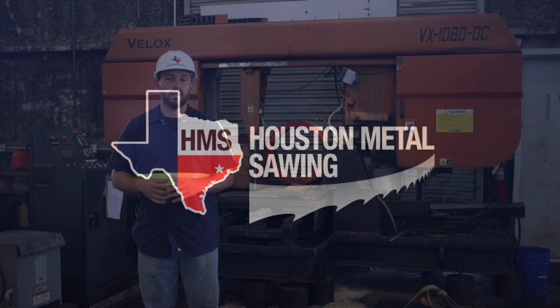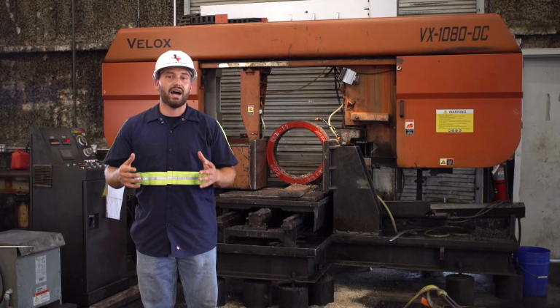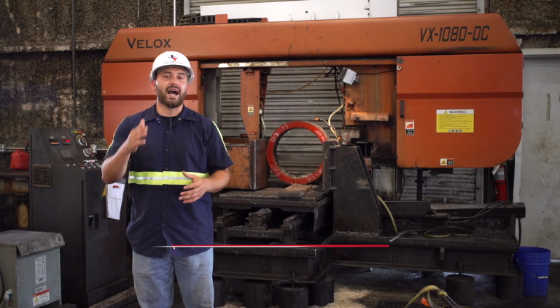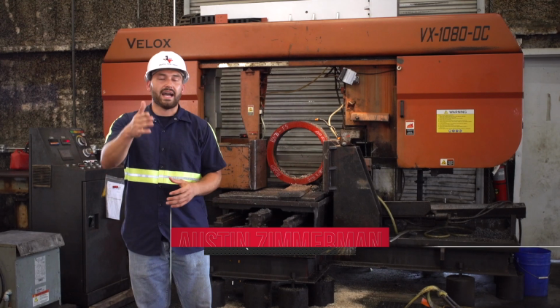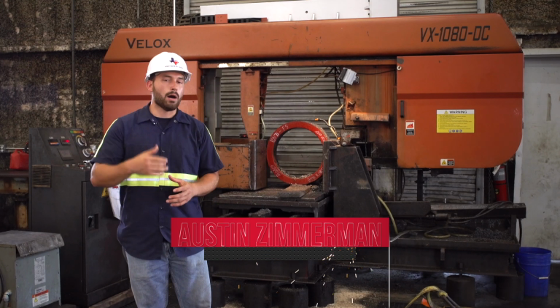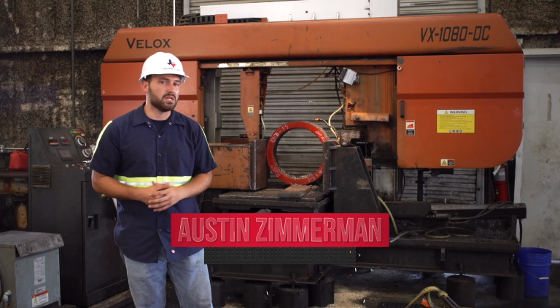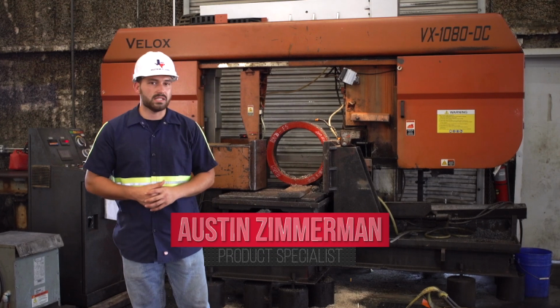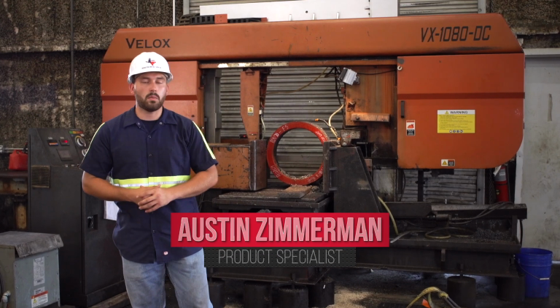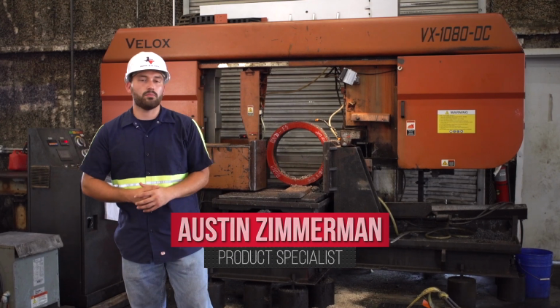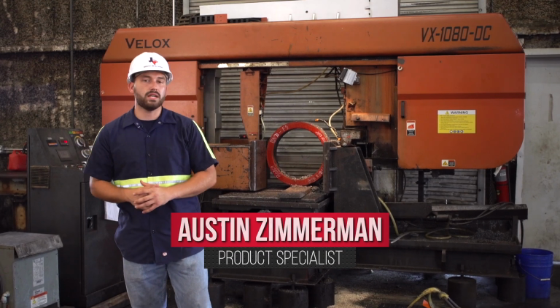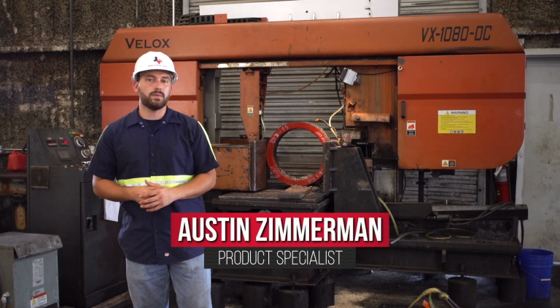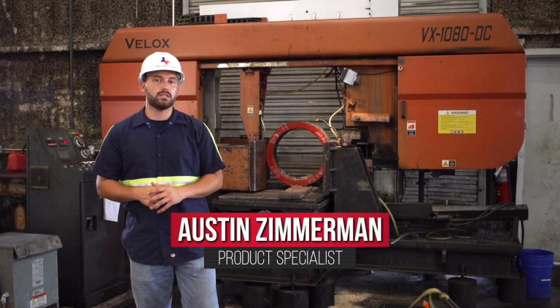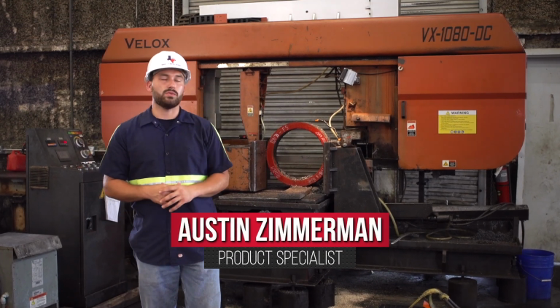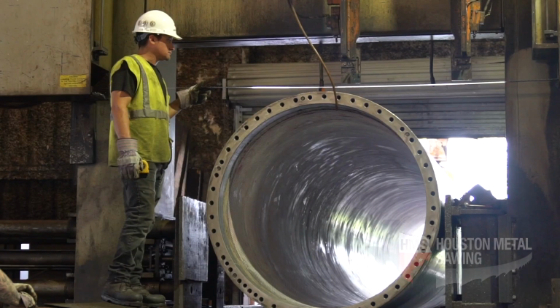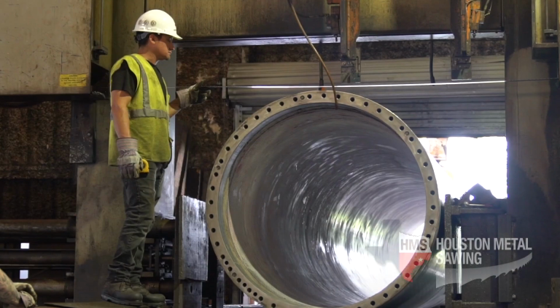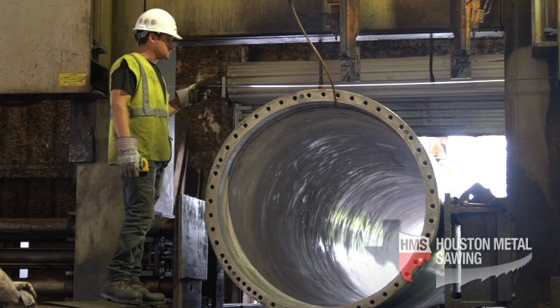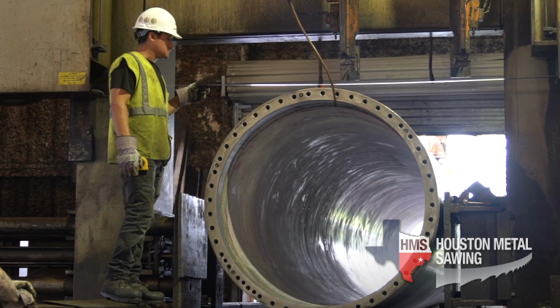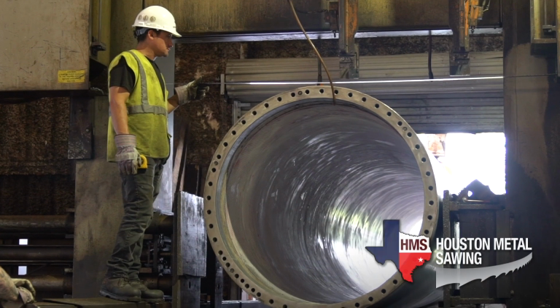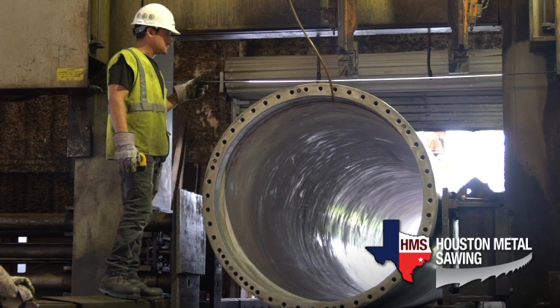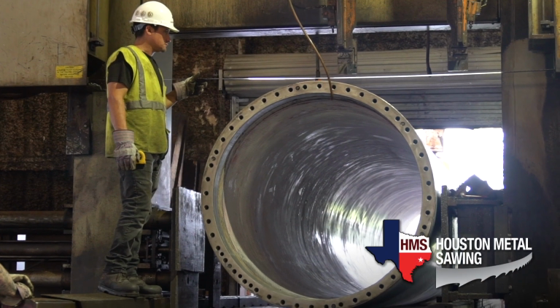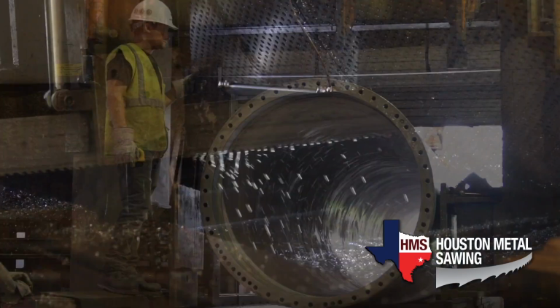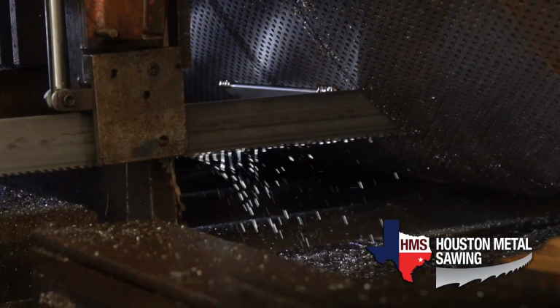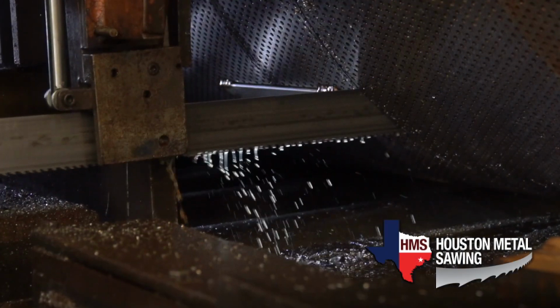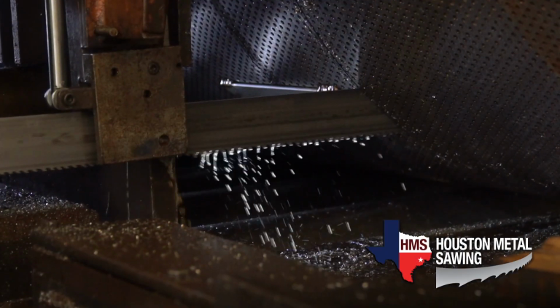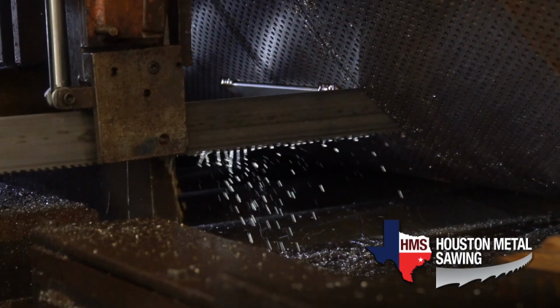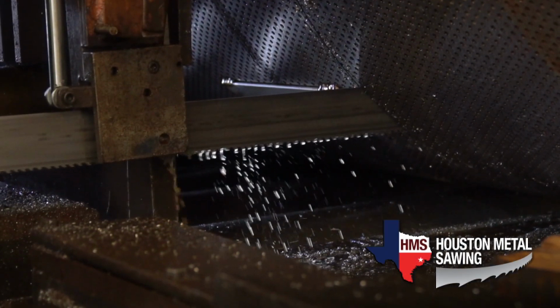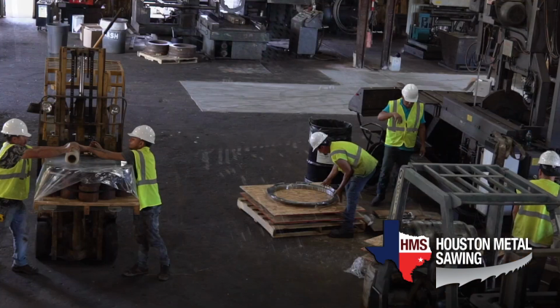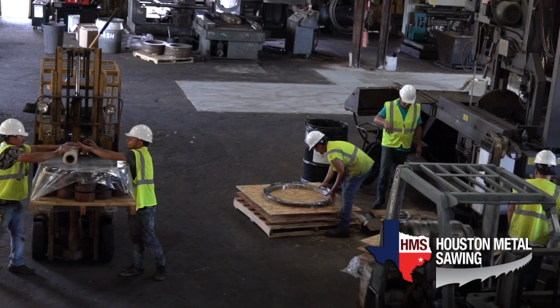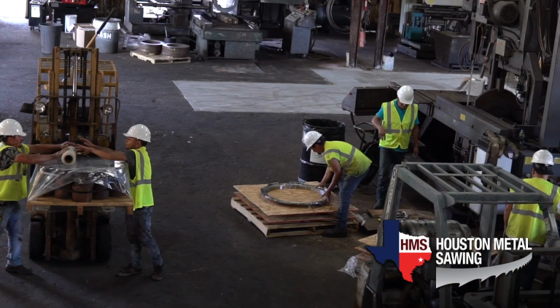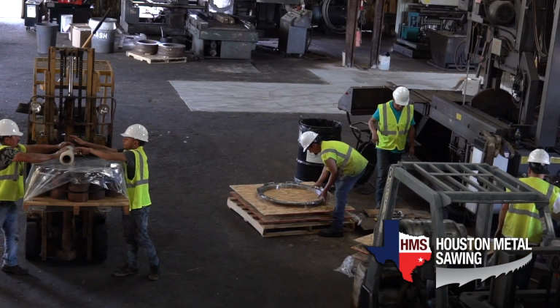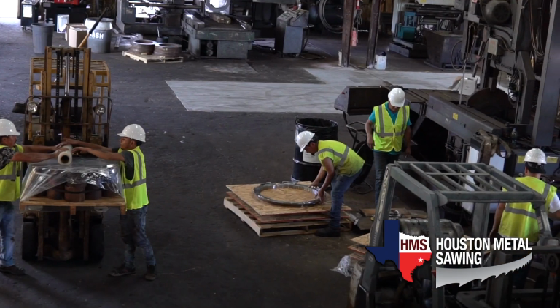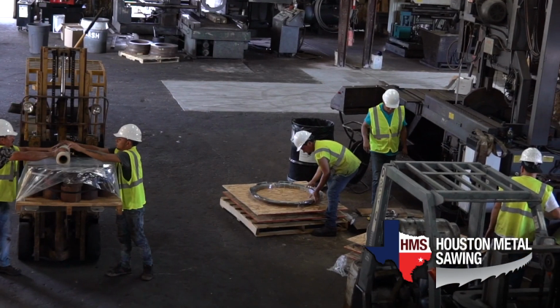Hi, I'm Austin Zimmerman, product specialist with Houston Metal Sawing, Houston's premier metal sawing and processing facility.